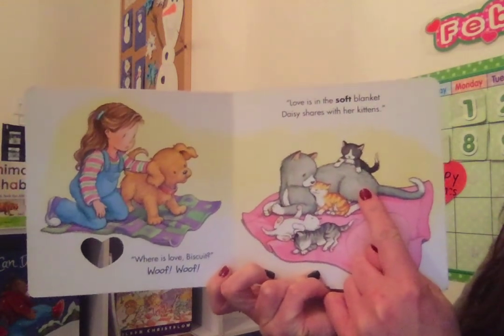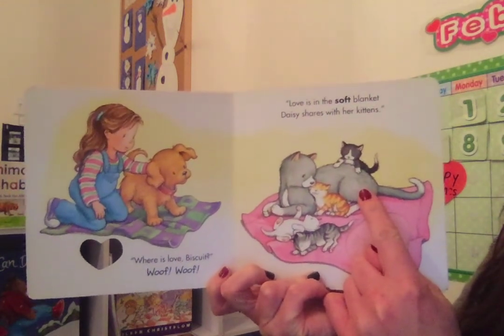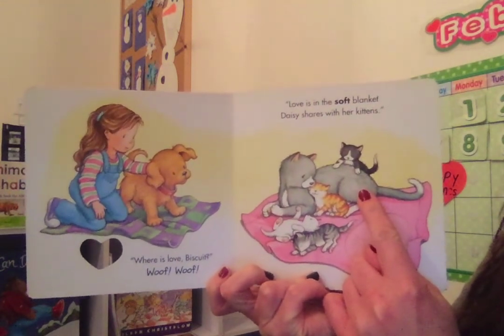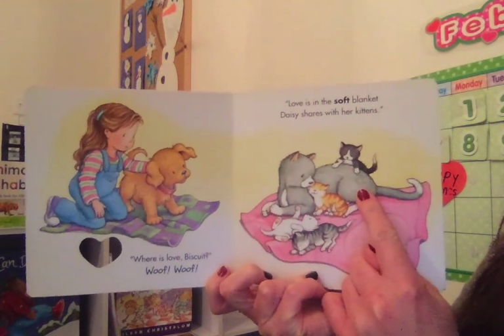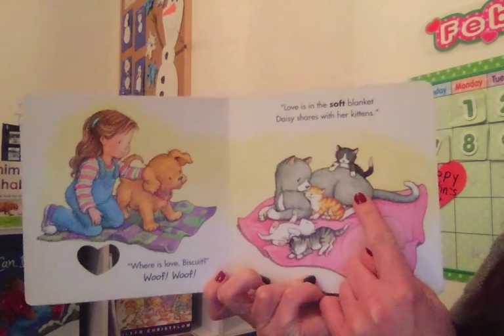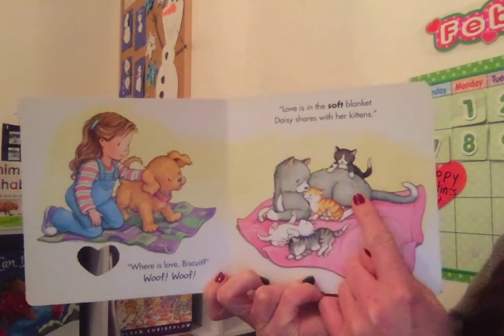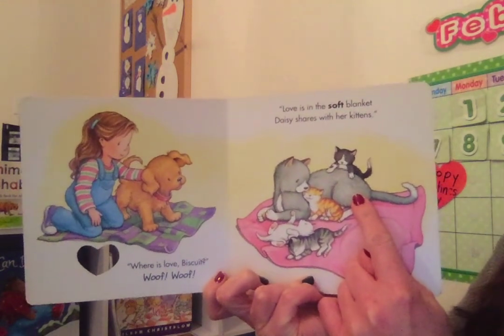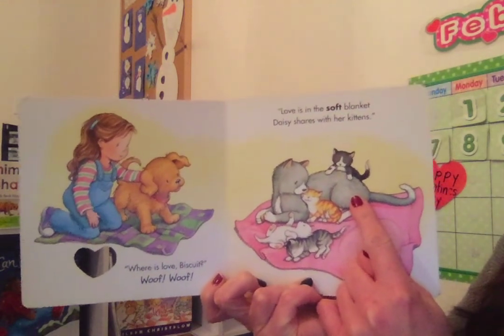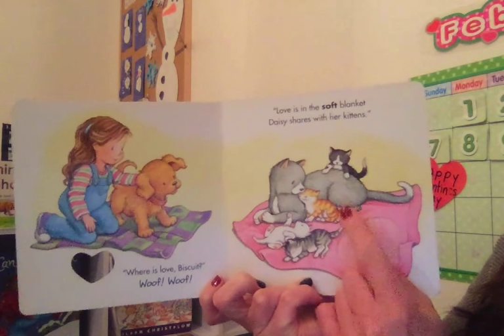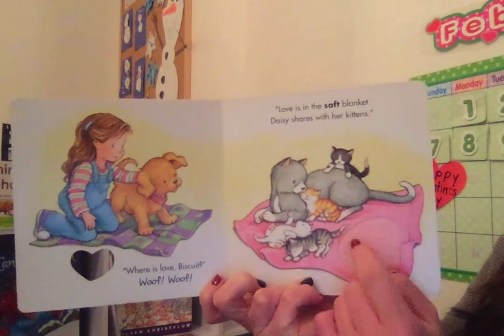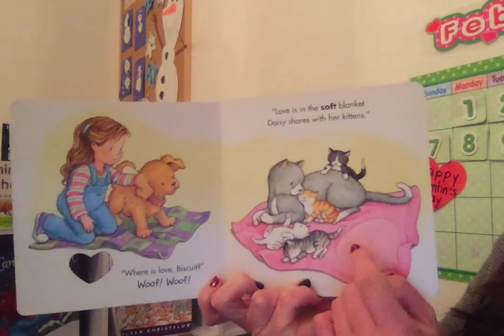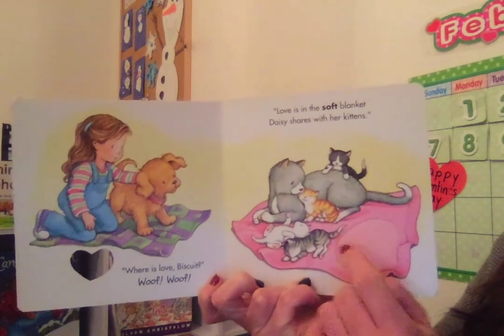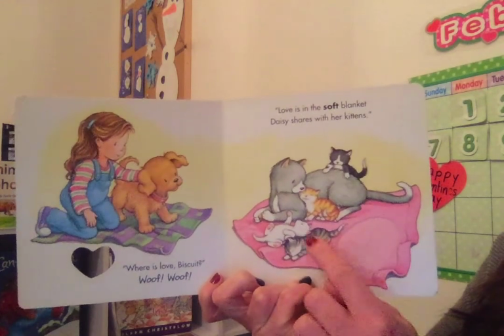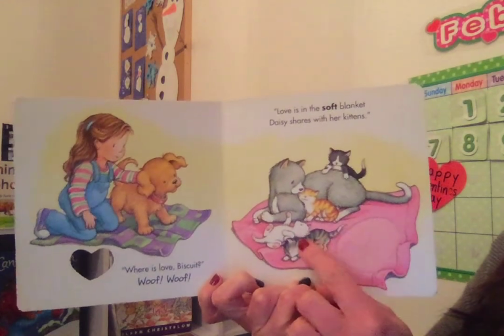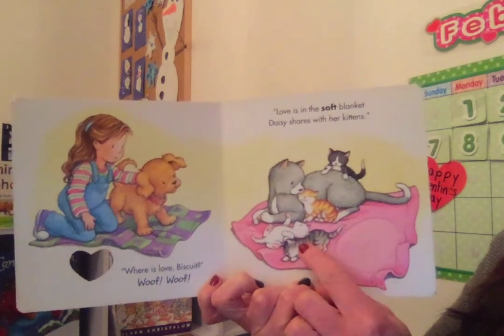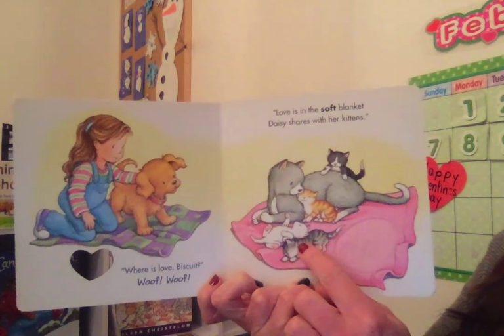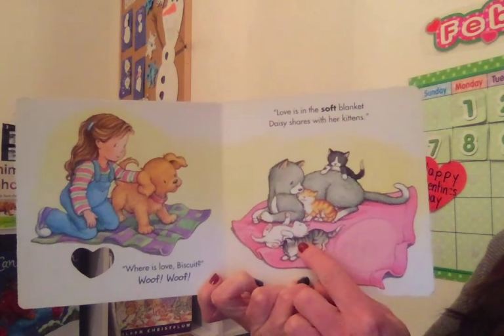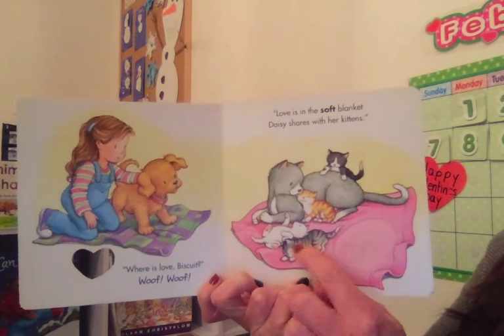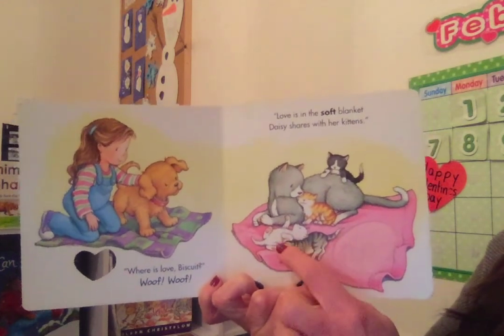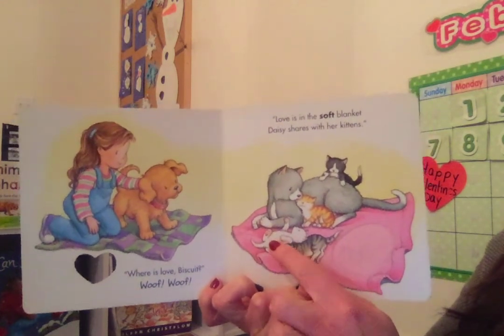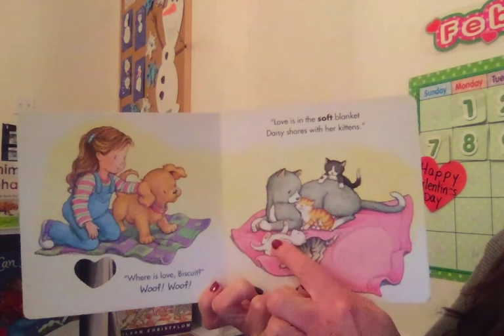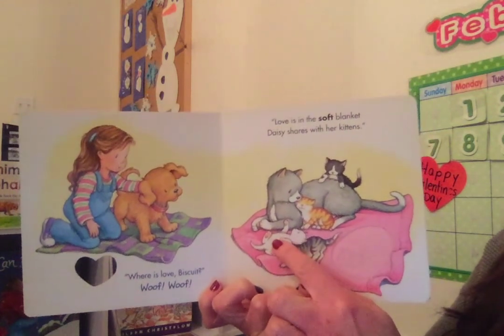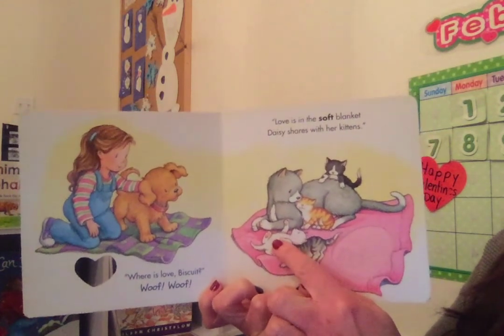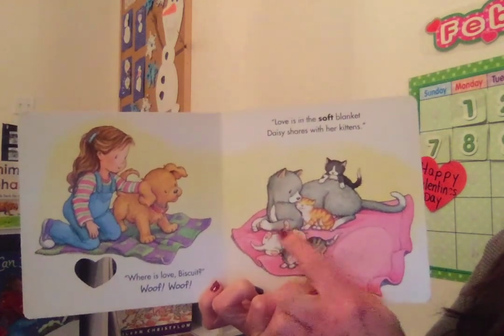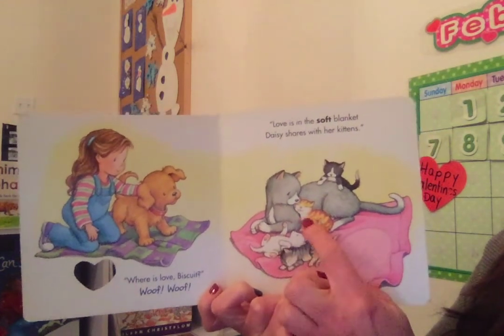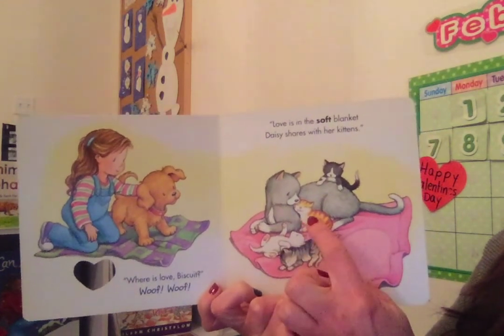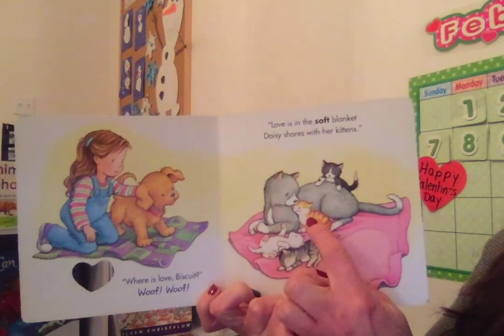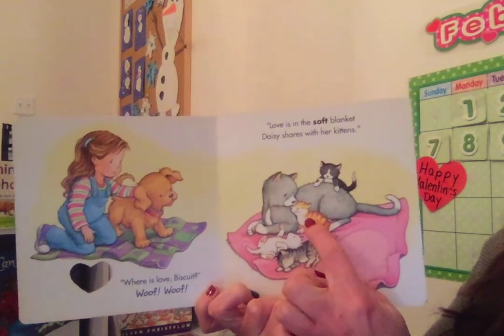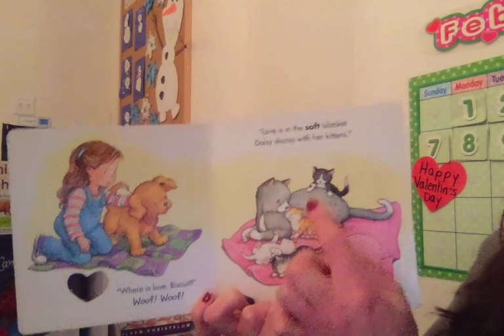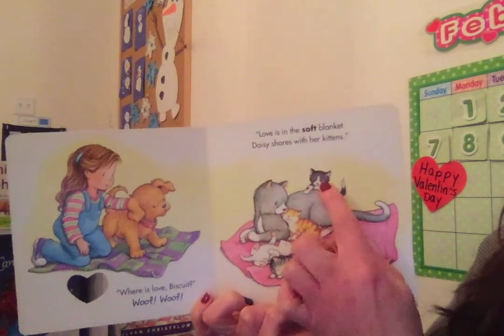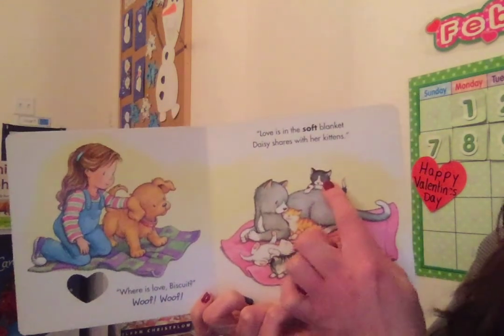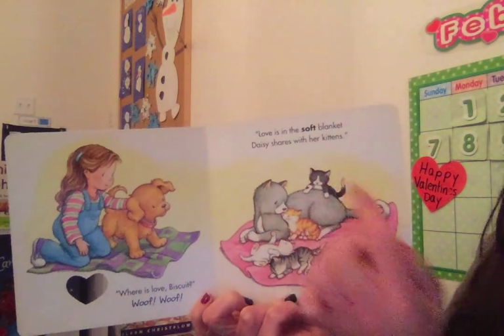And let's see how many kittens she has. One, two, three, four.